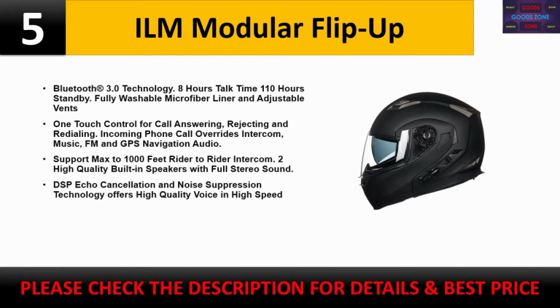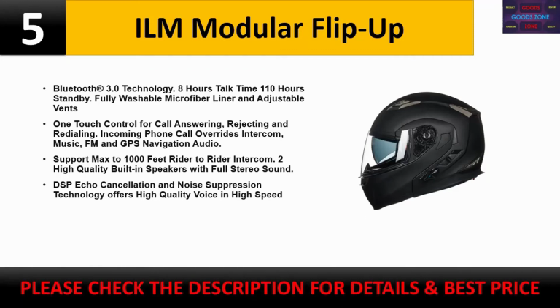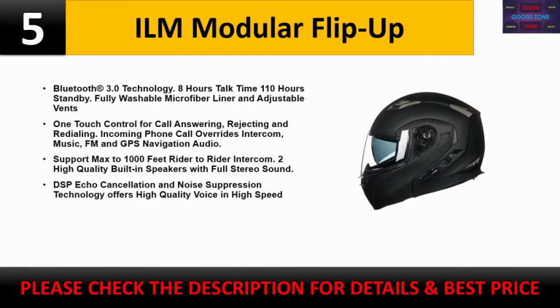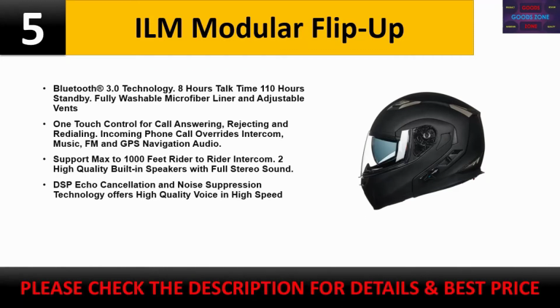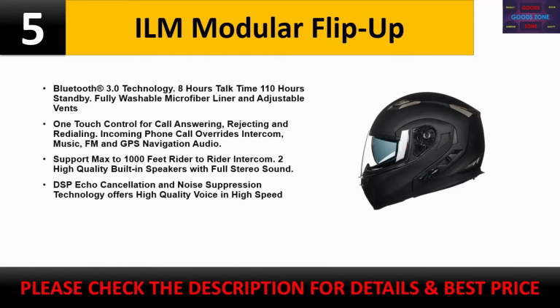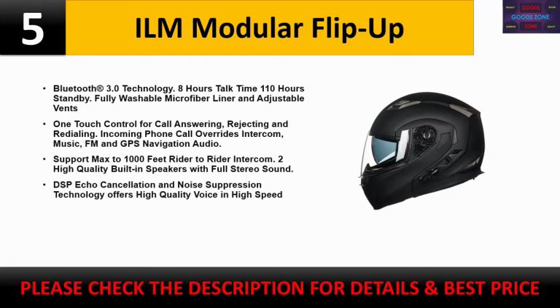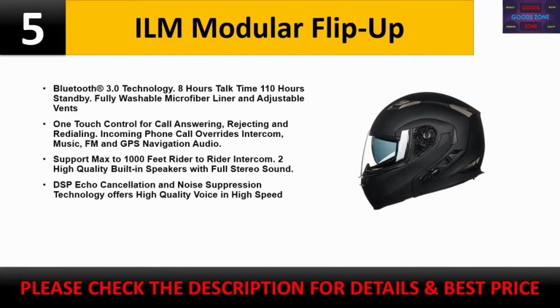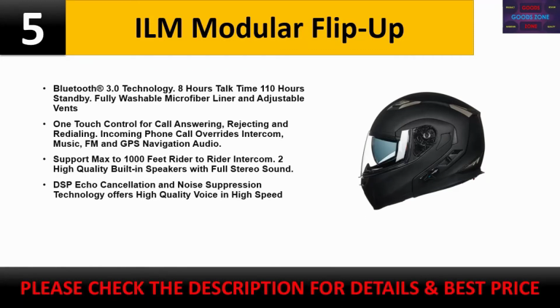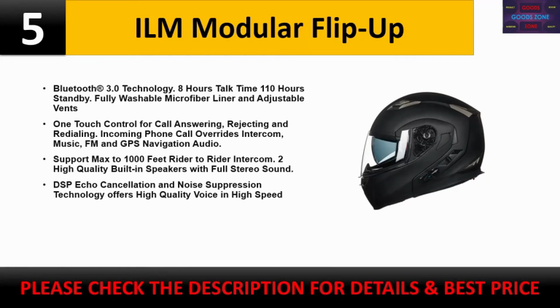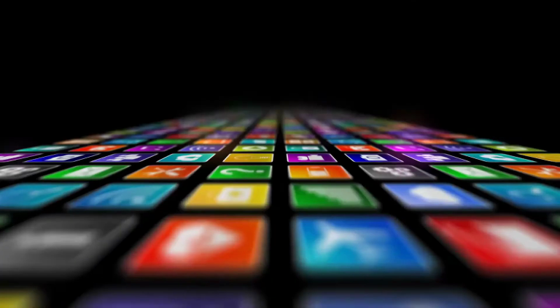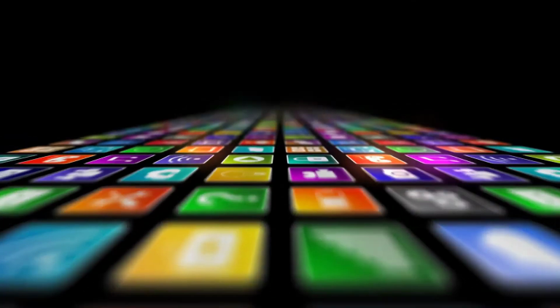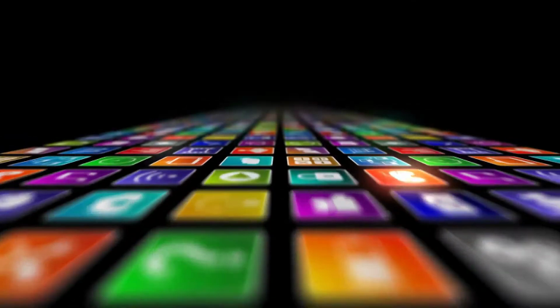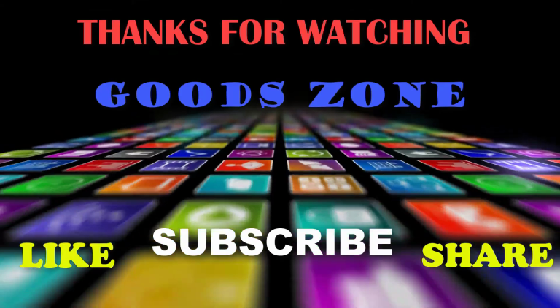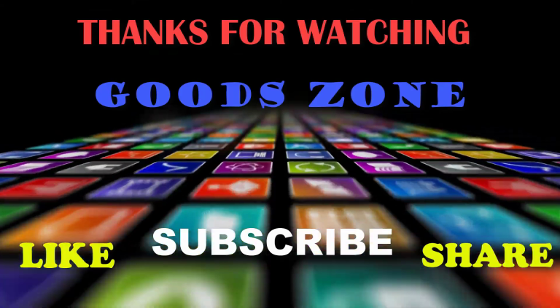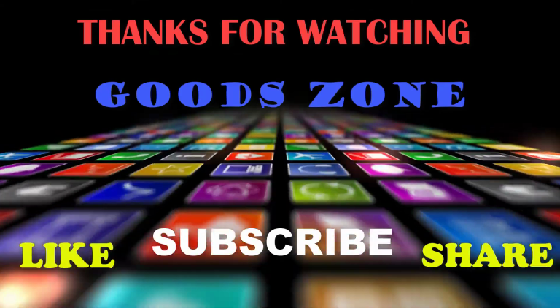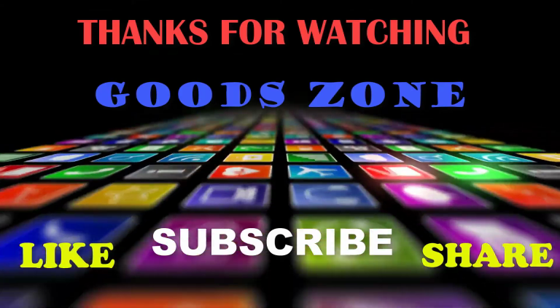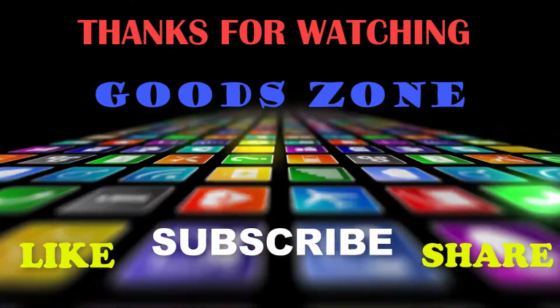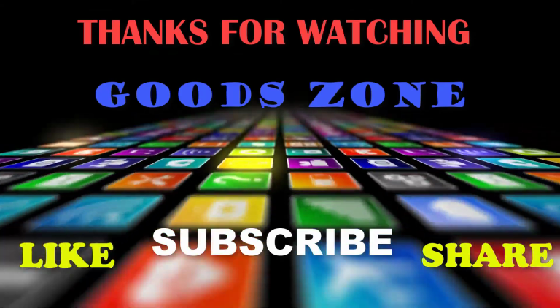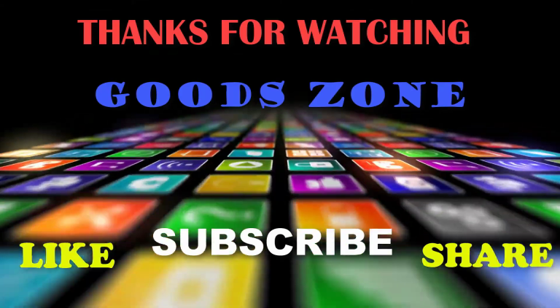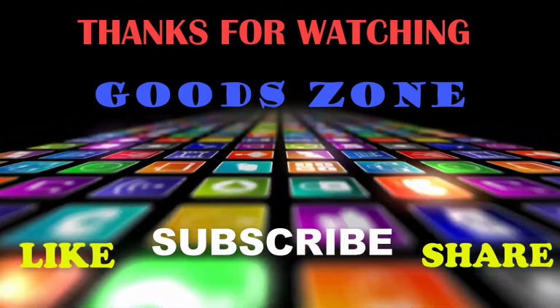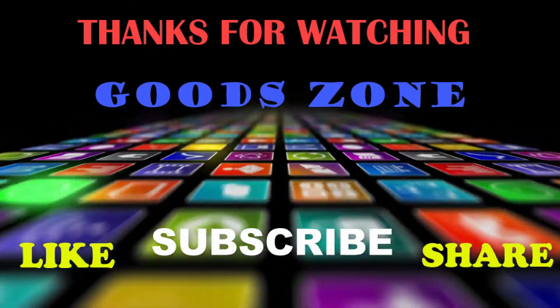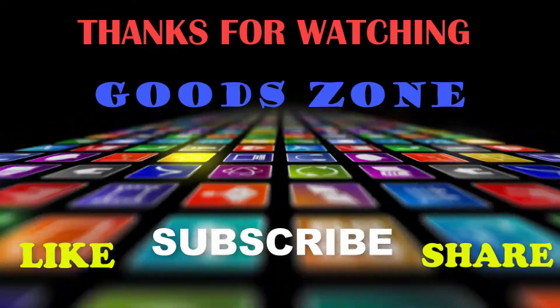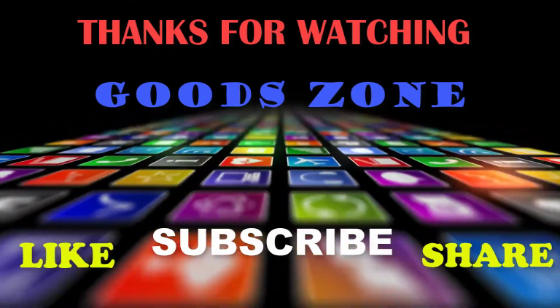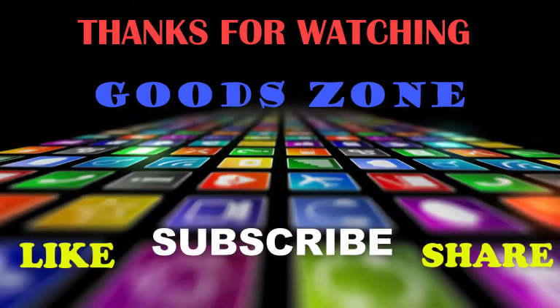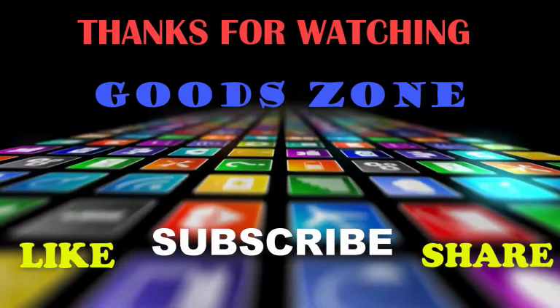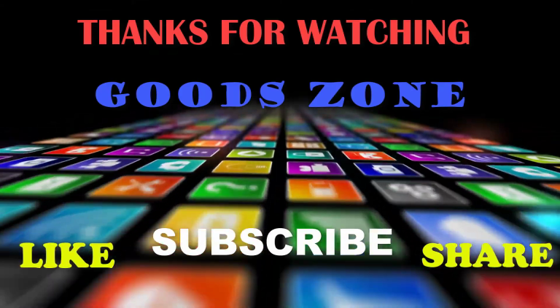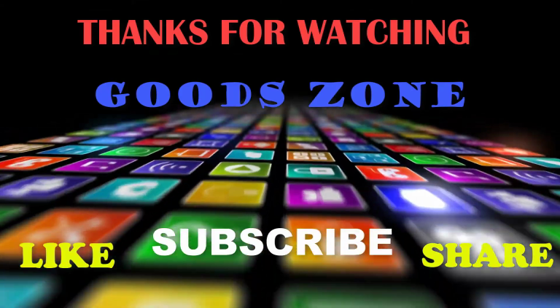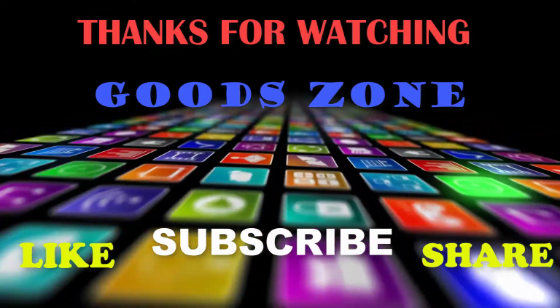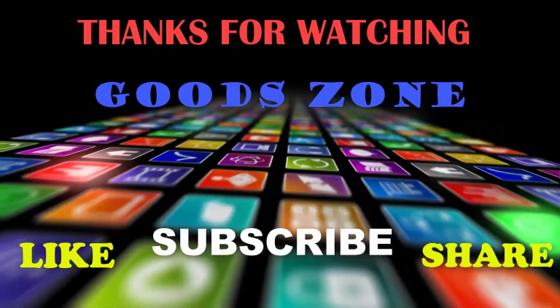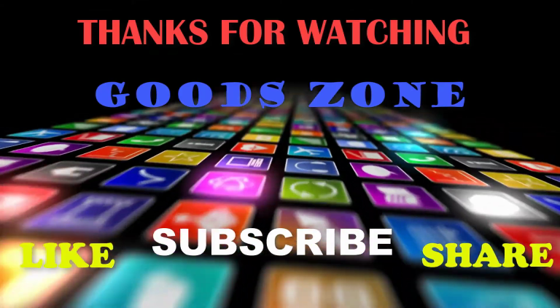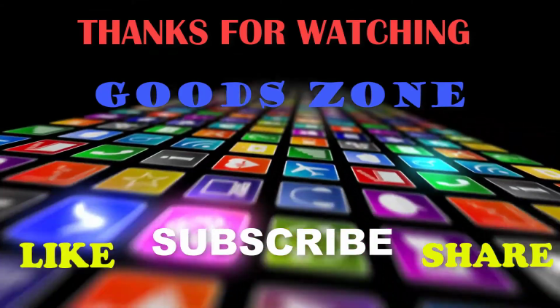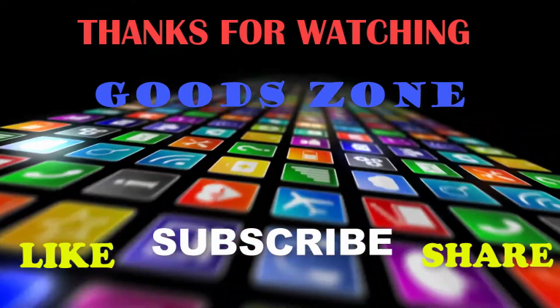Thanks for watching! If you like this, please like, share, and don't forget to subscribe.